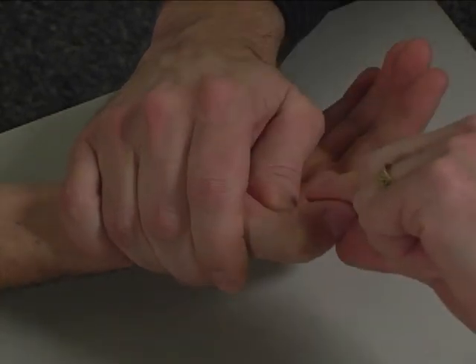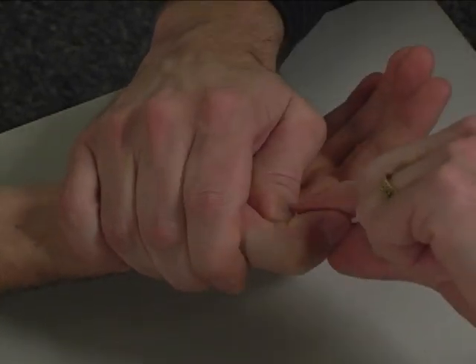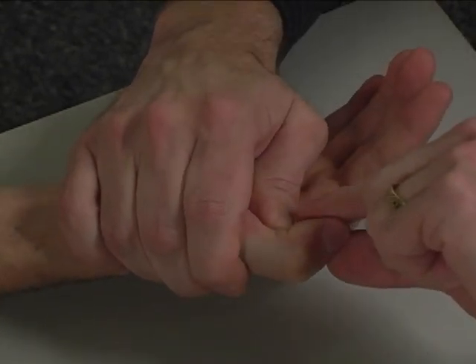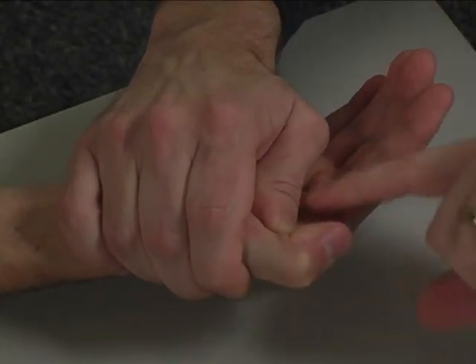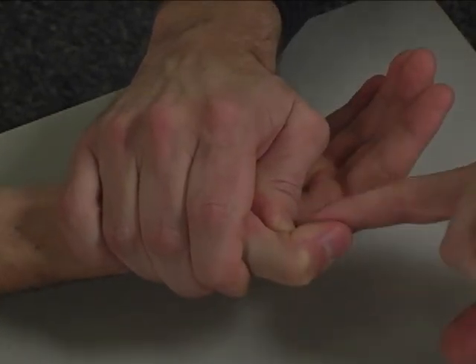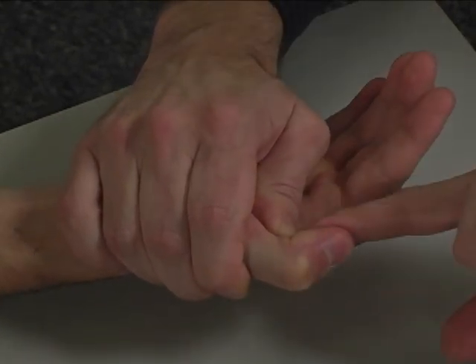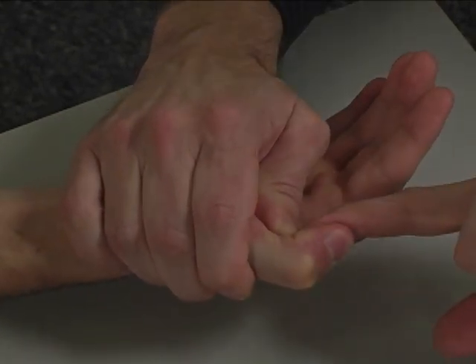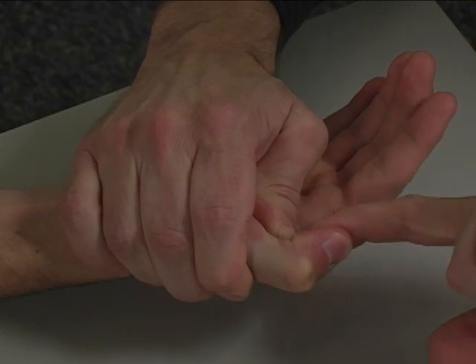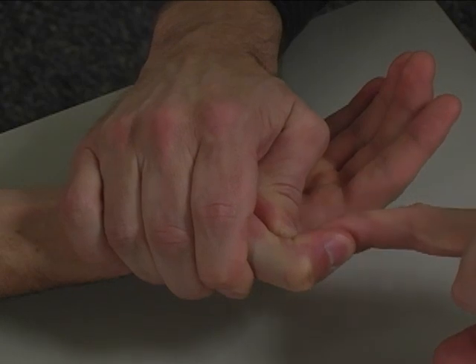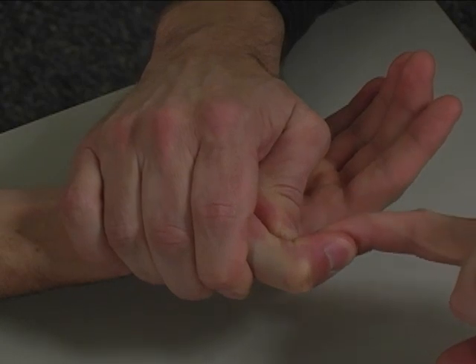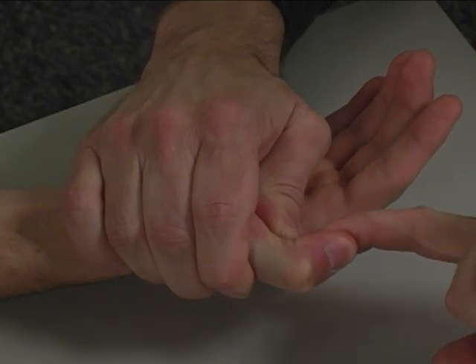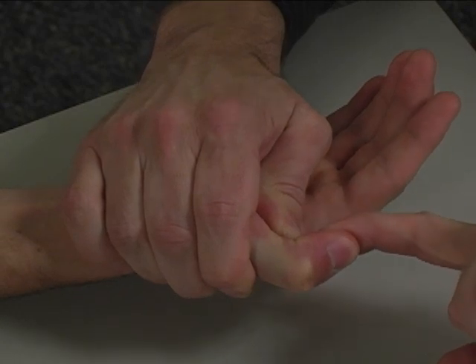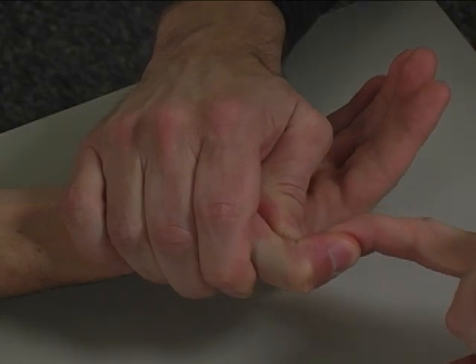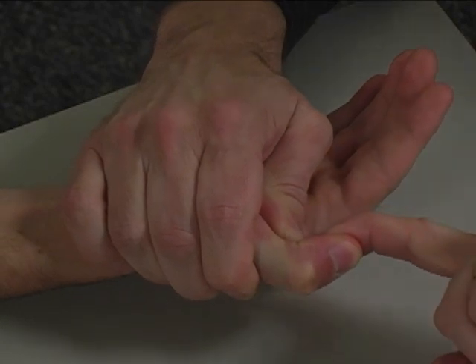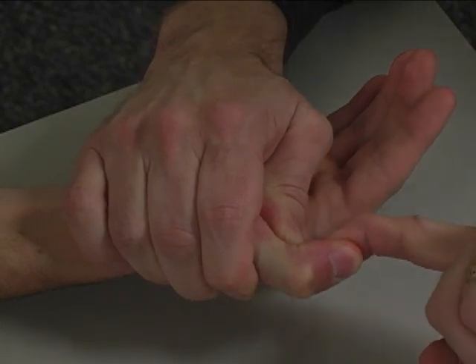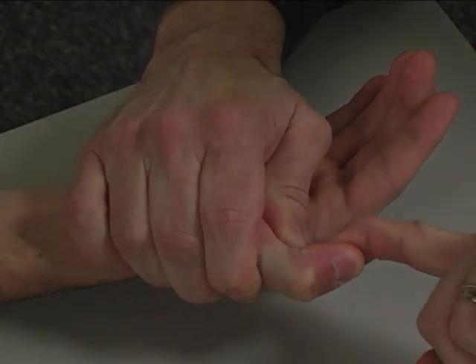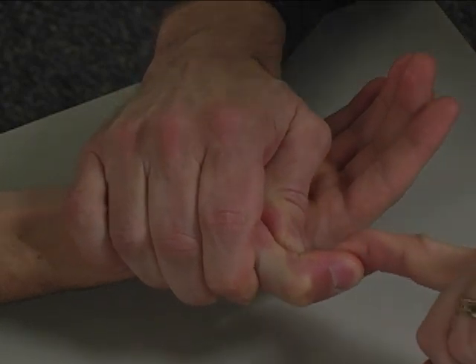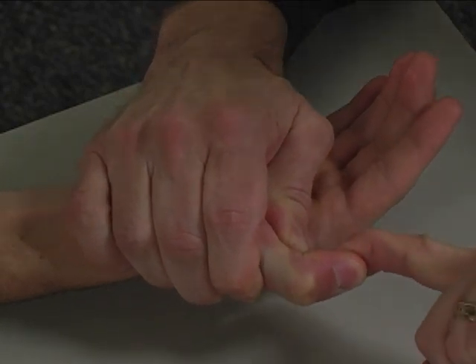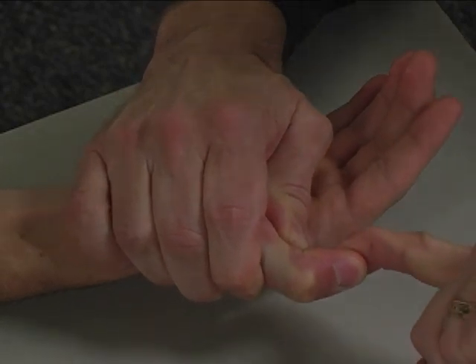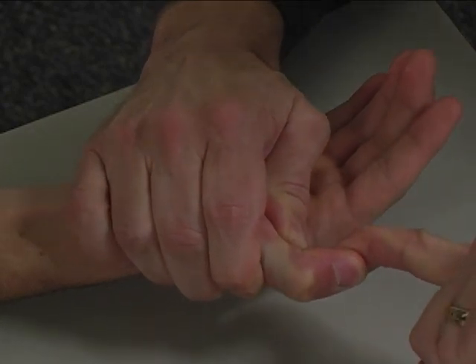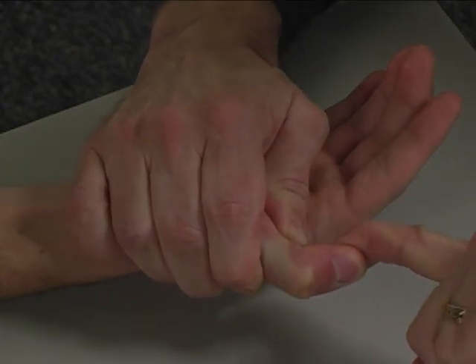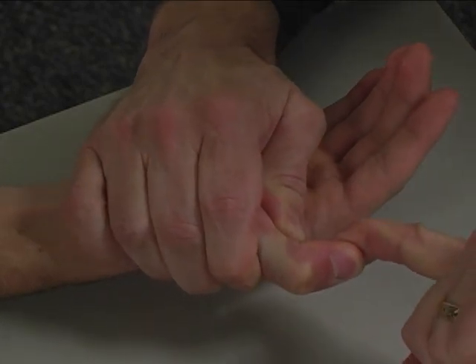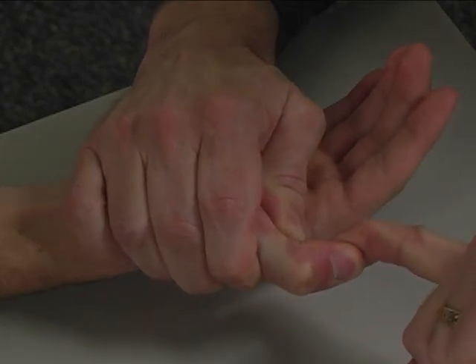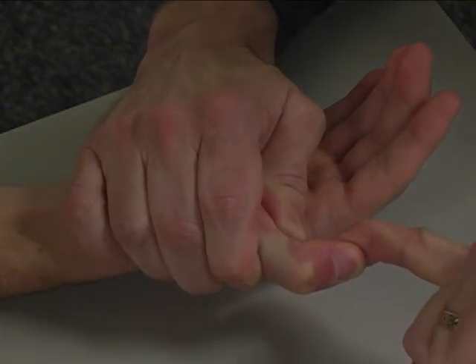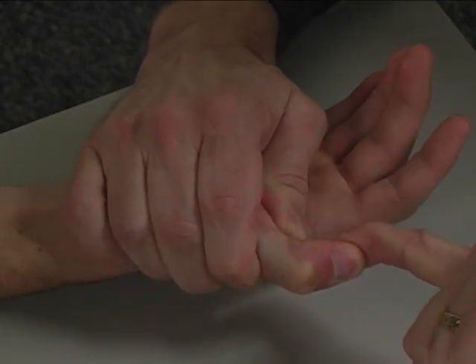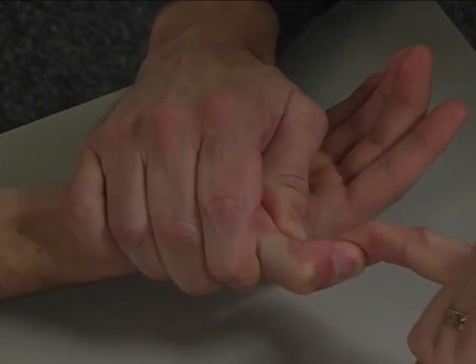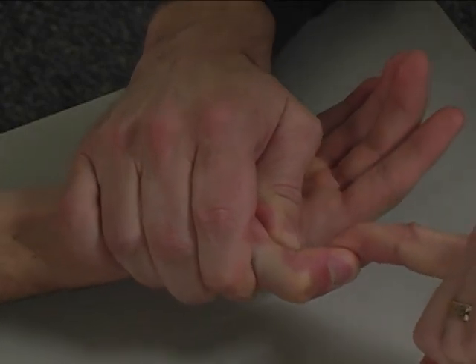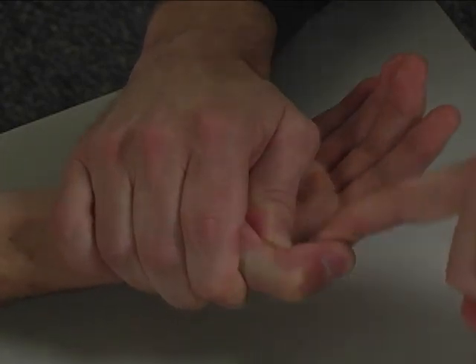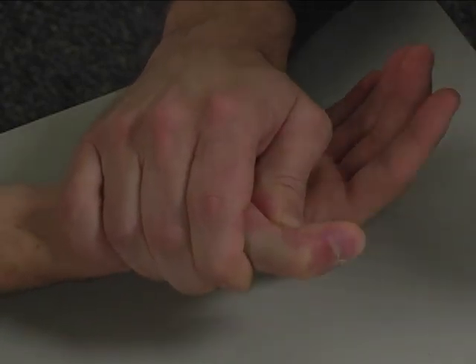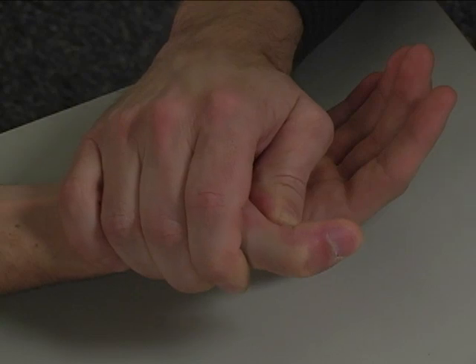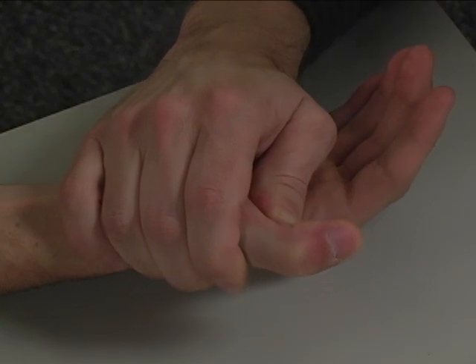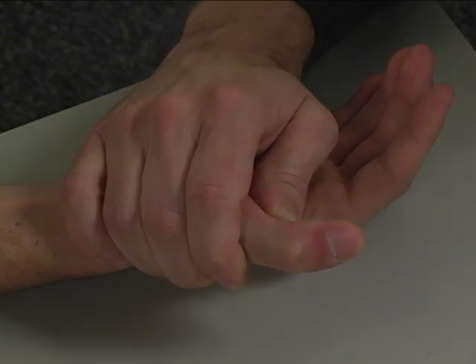So hold that there — don't let me pull this out. Hold, hold, hold, hold, hold. Very good.